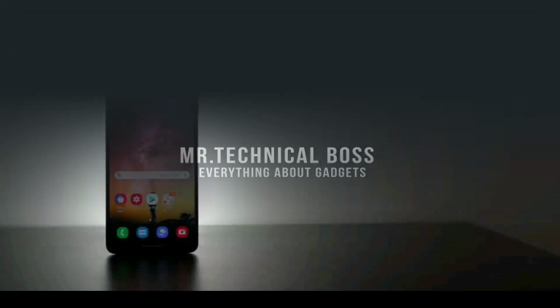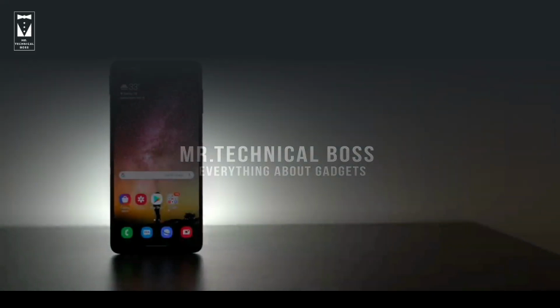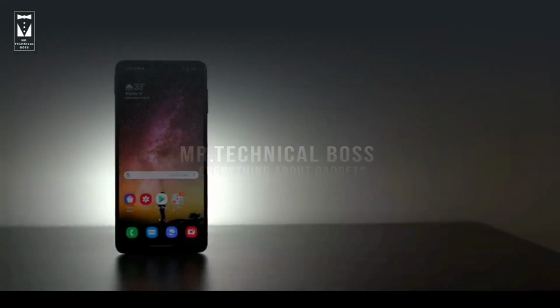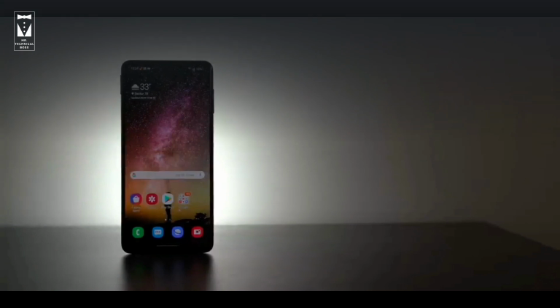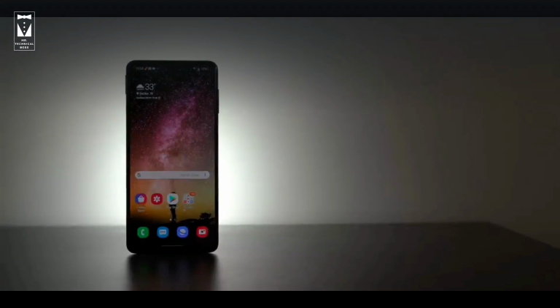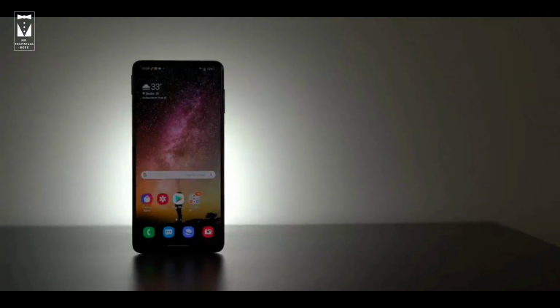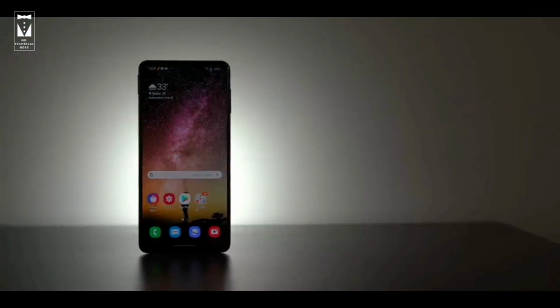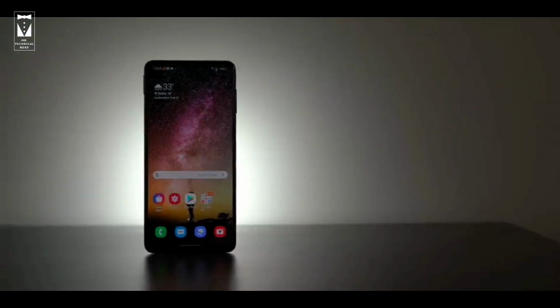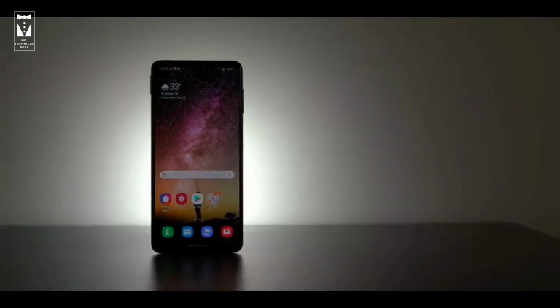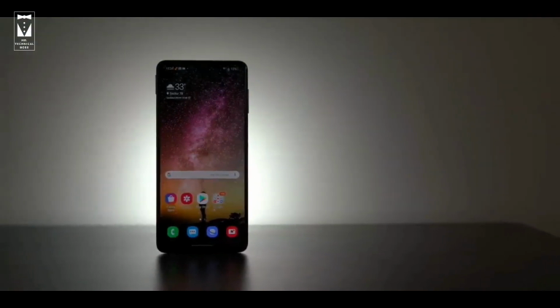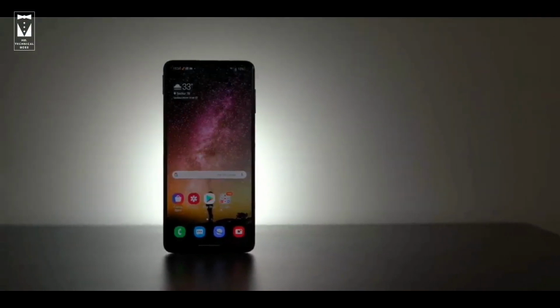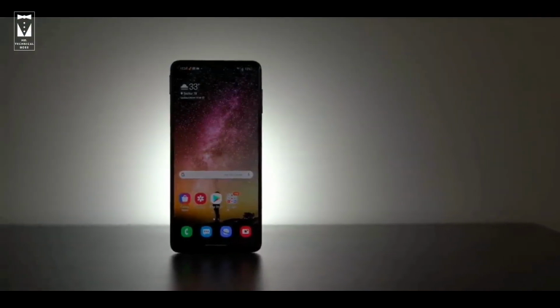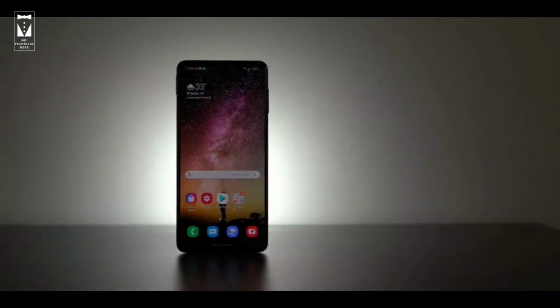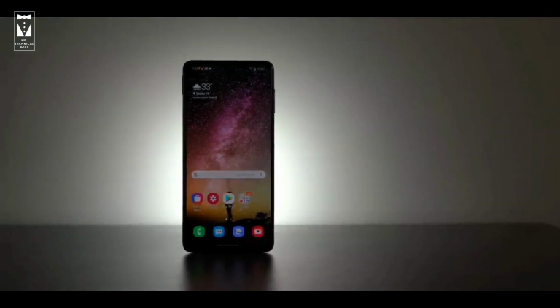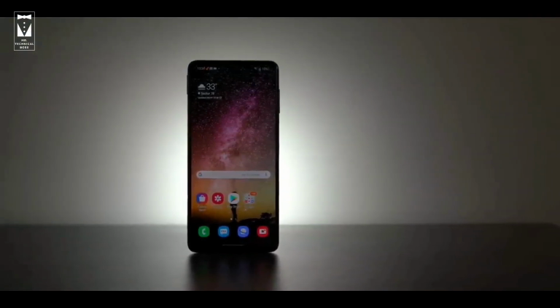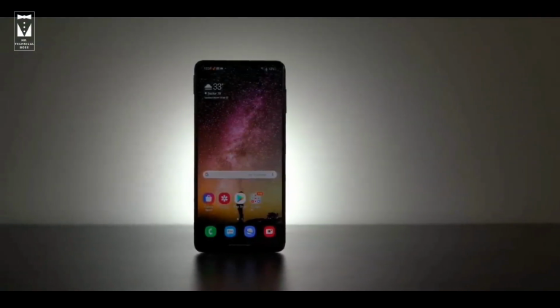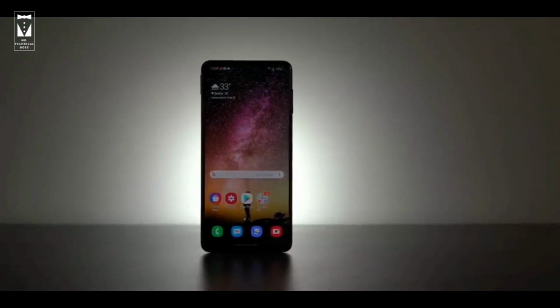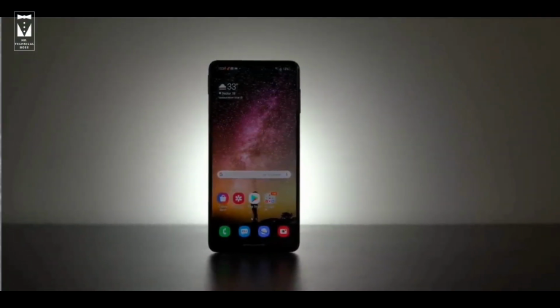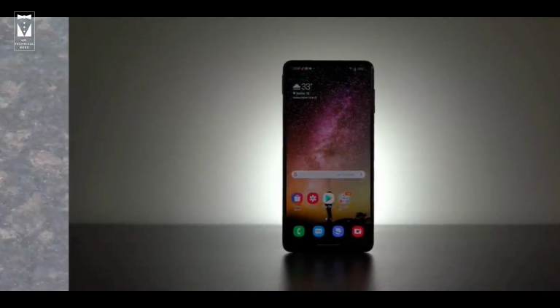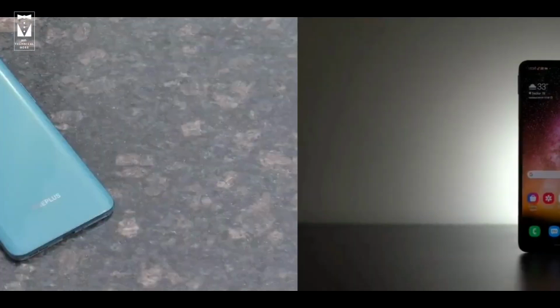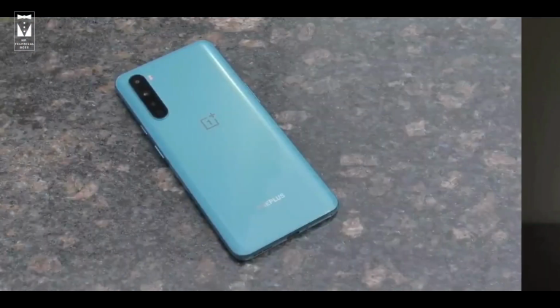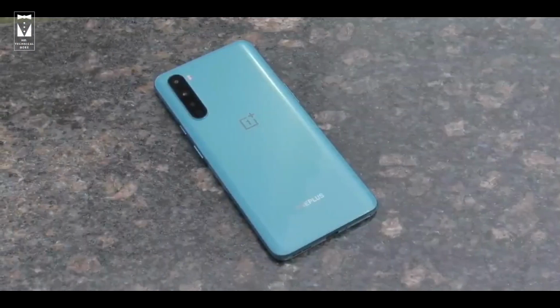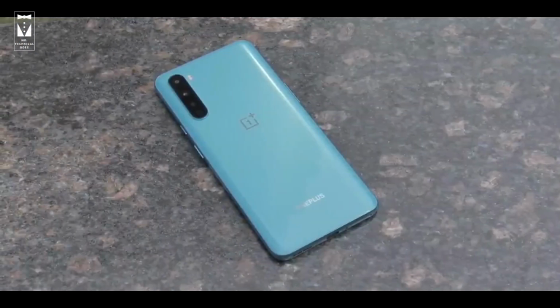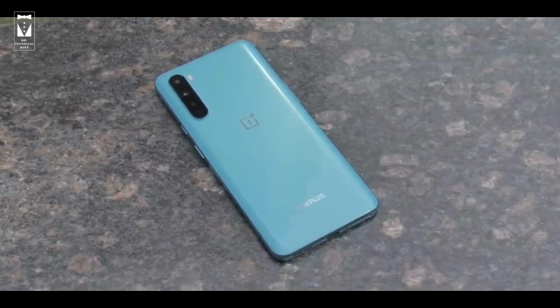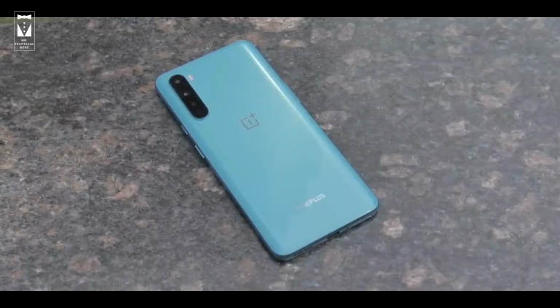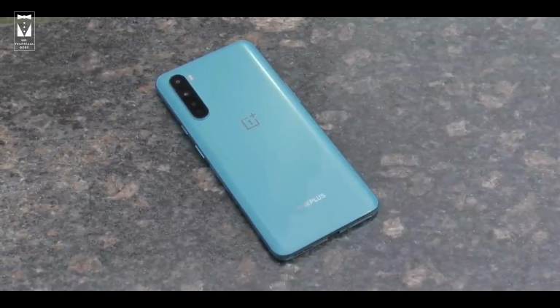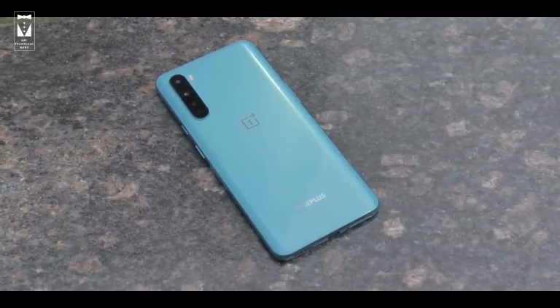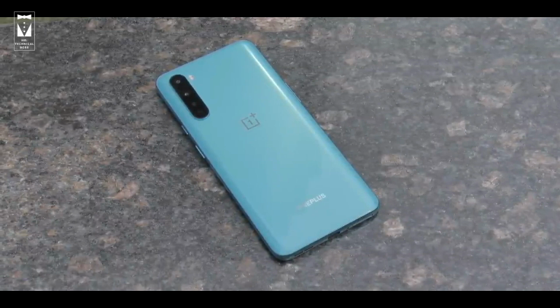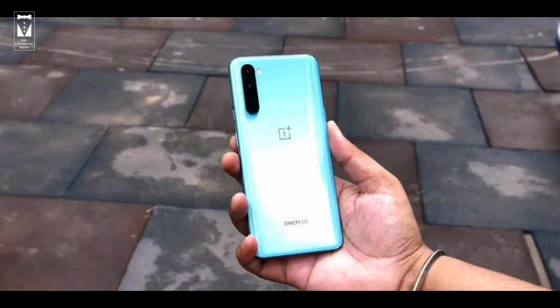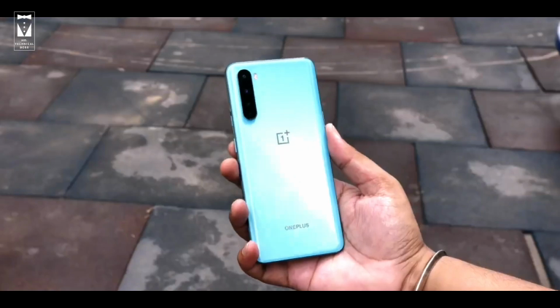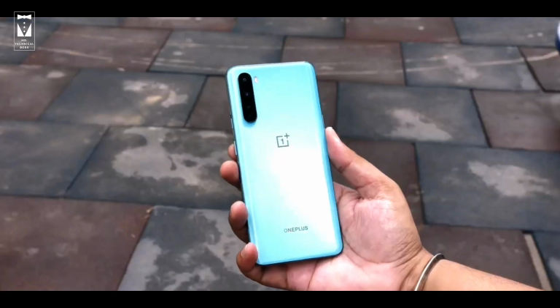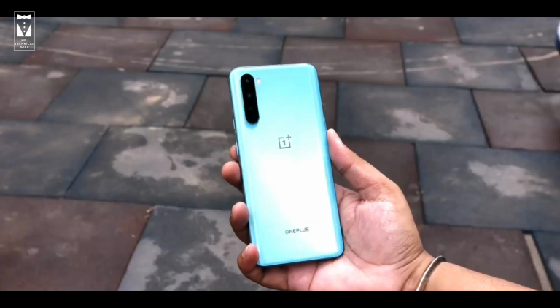This is Samsung Galaxy M51, the phone which has a 7000mAh battery. And this is the new mid-range from OnePlus, the OnePlus Nord.